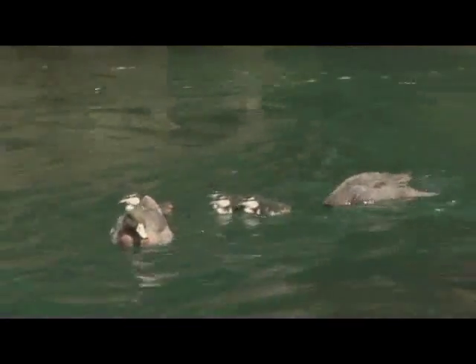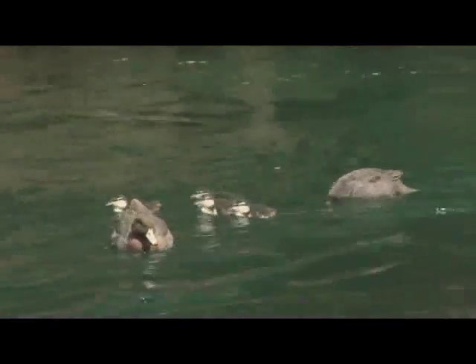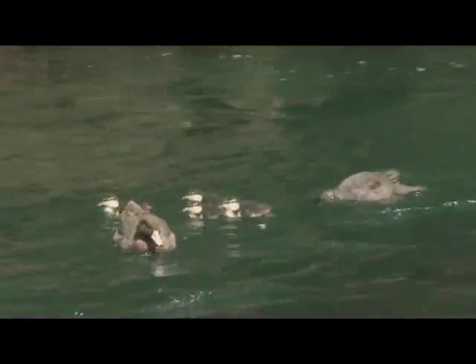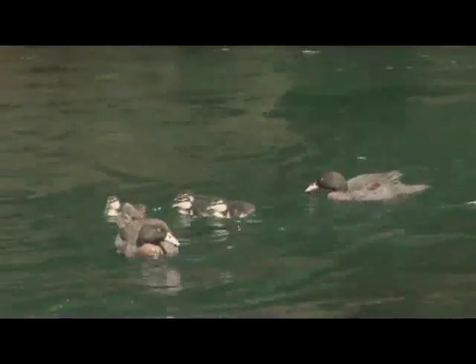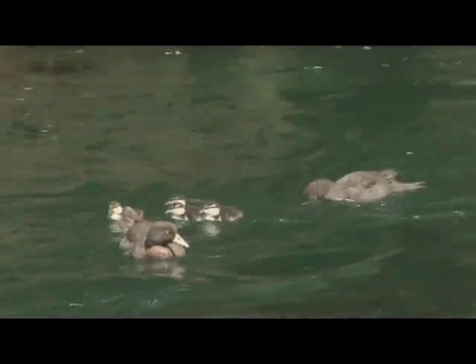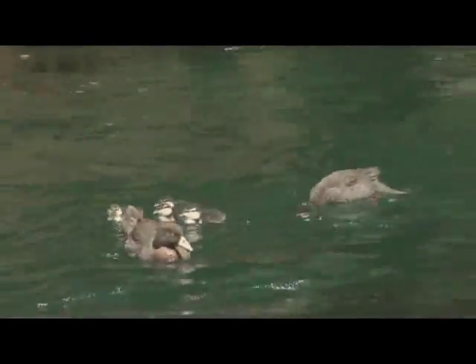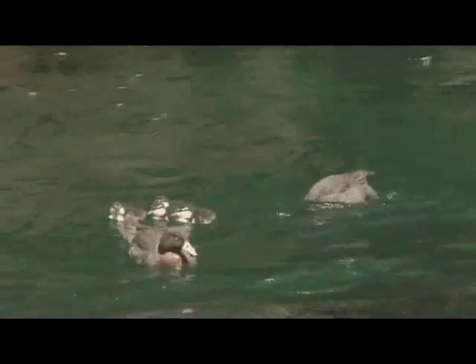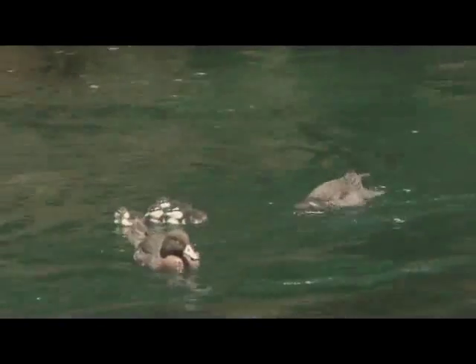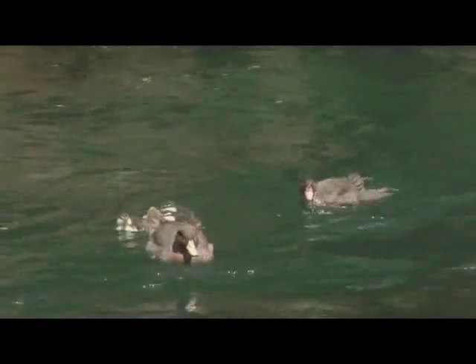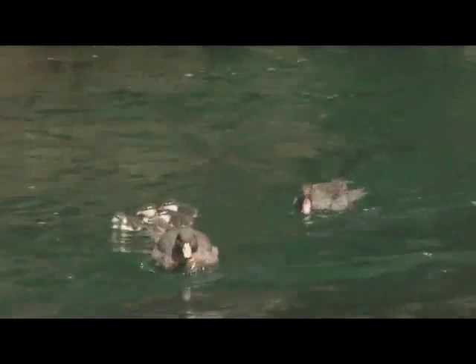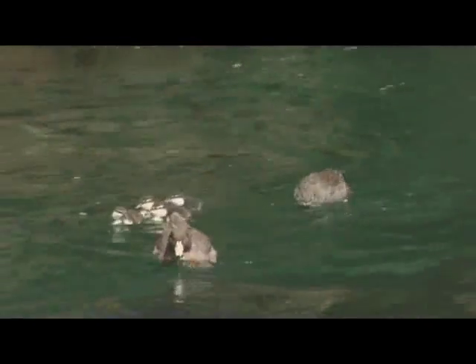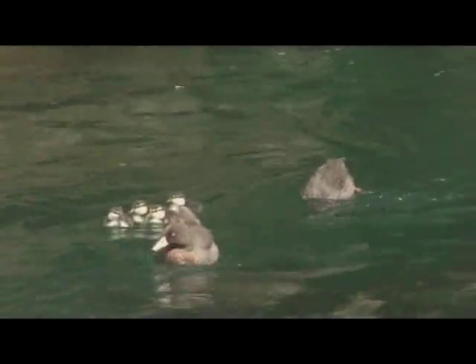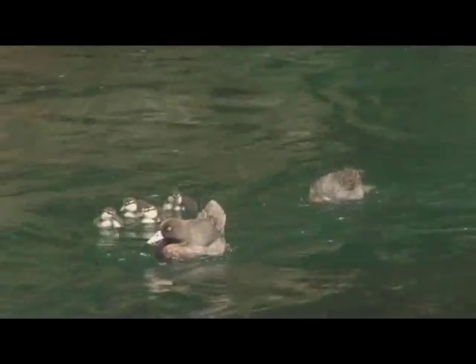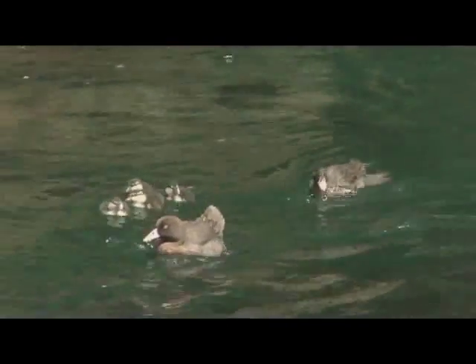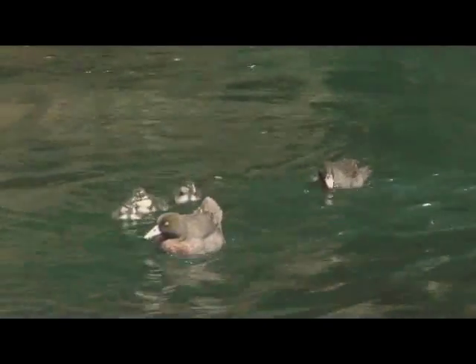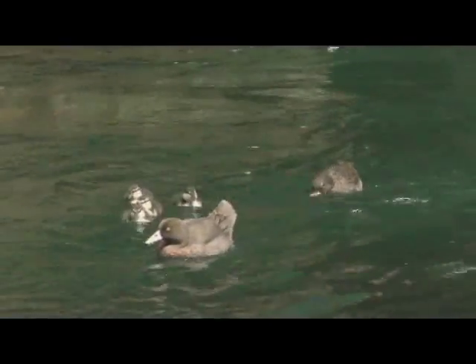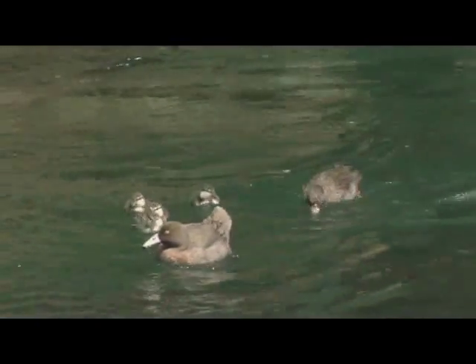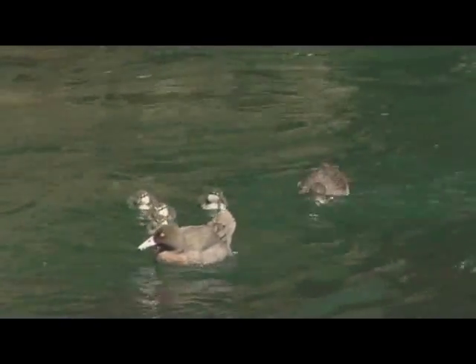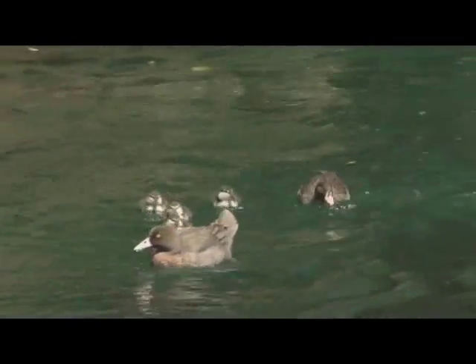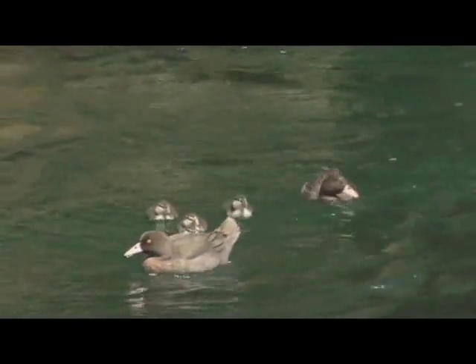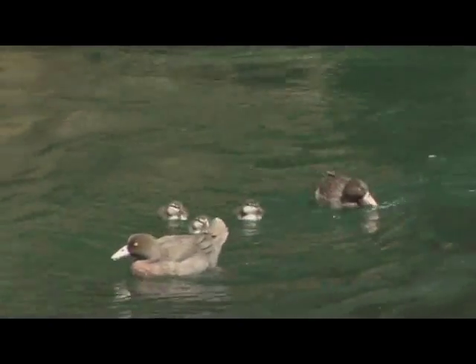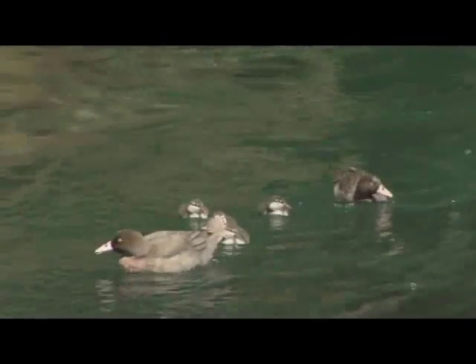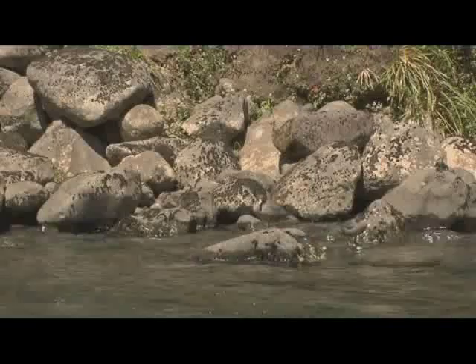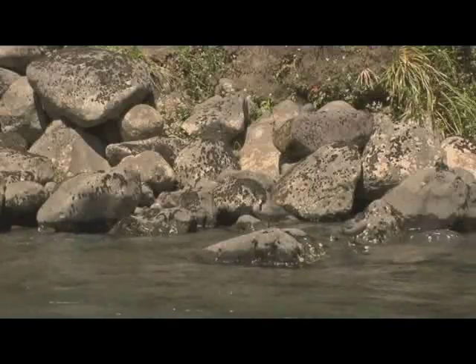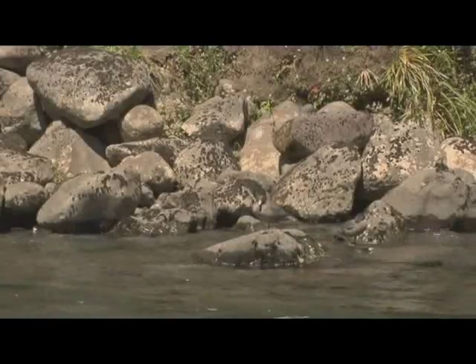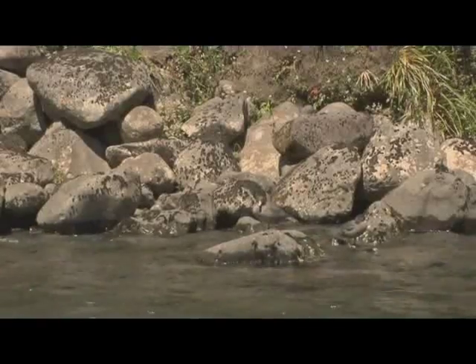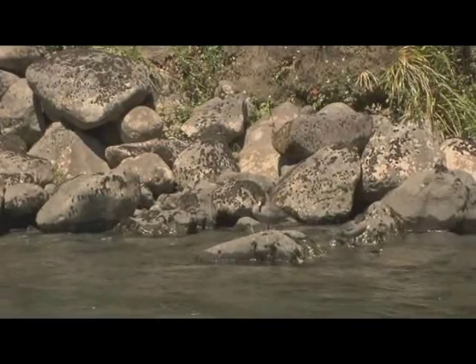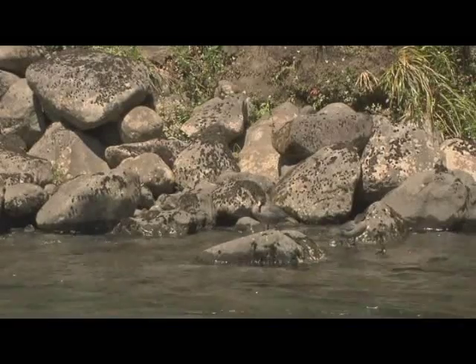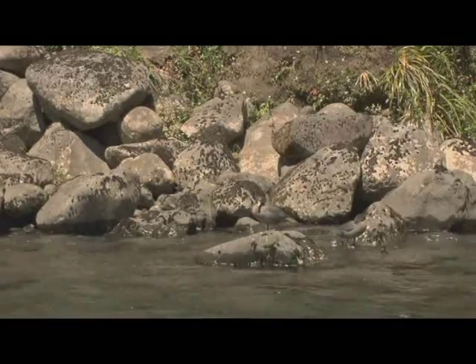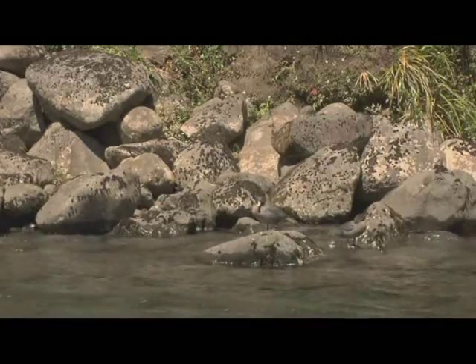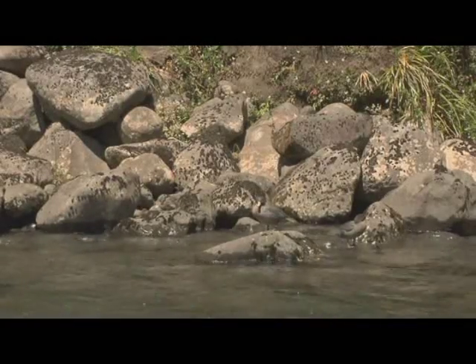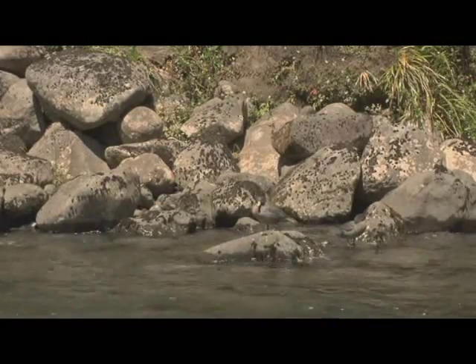They feed on little insects, just like trout do, and this beautiful blue-grey colour helps them be camouflaged and blend in with the rocks.